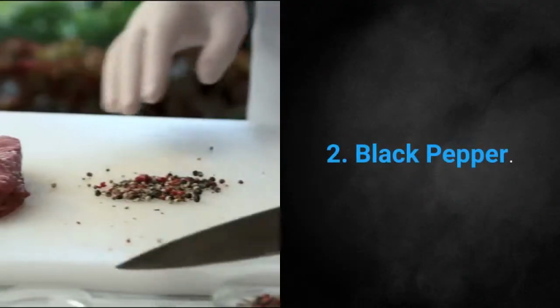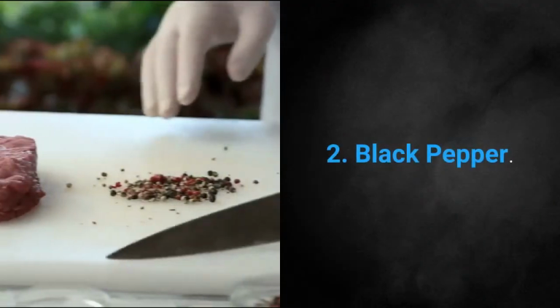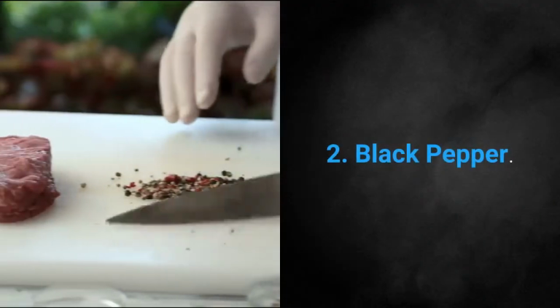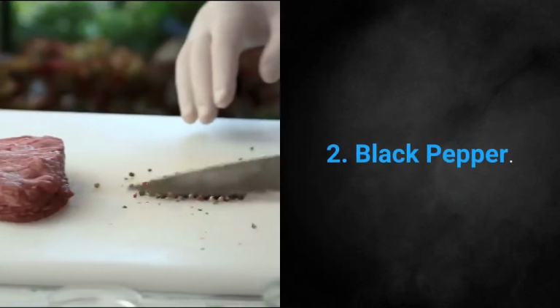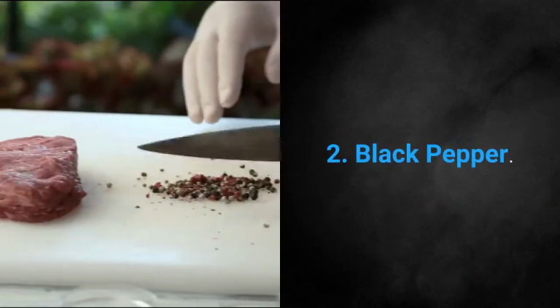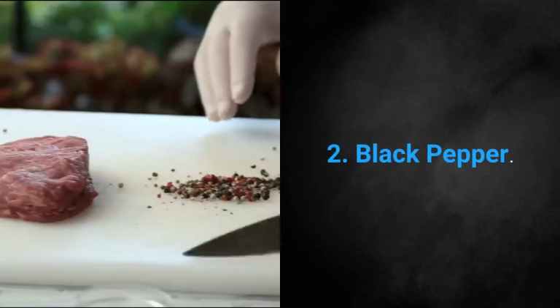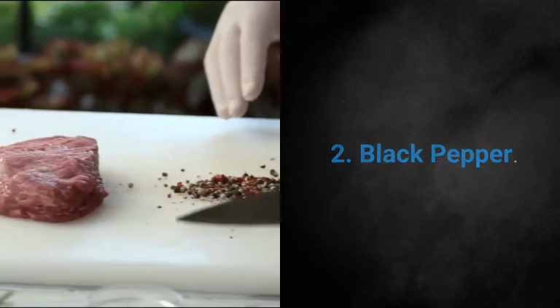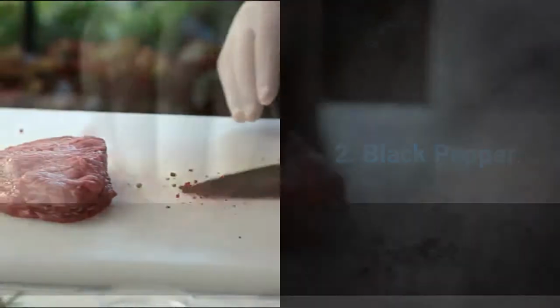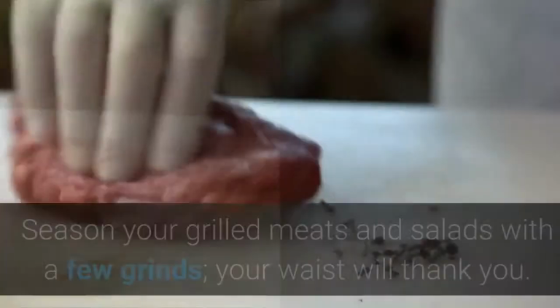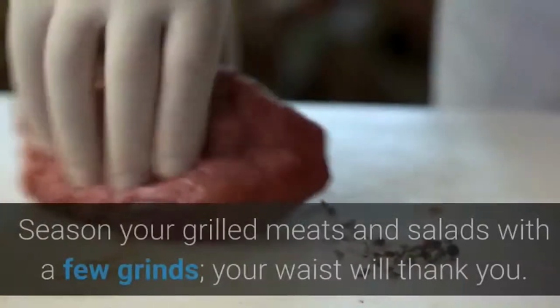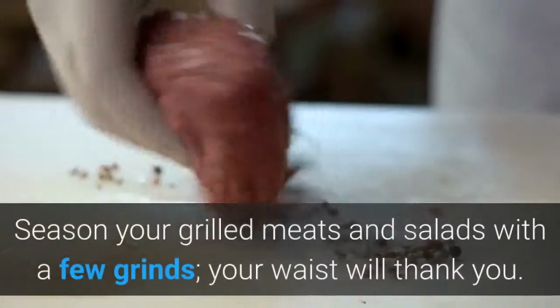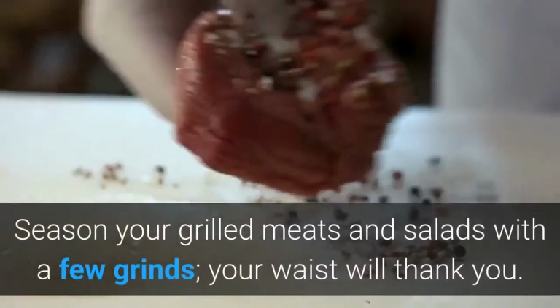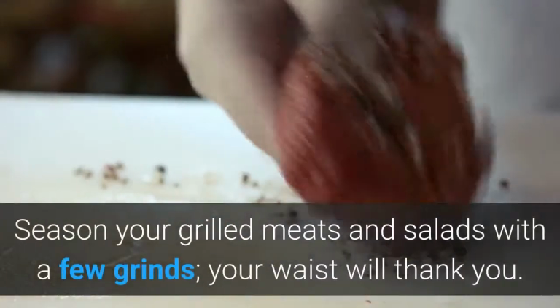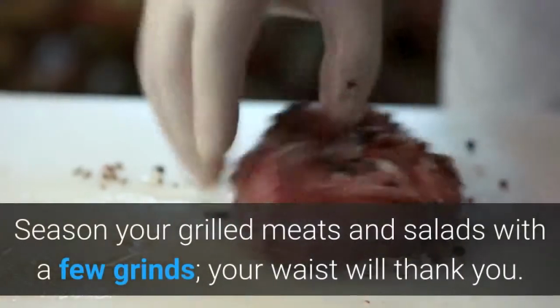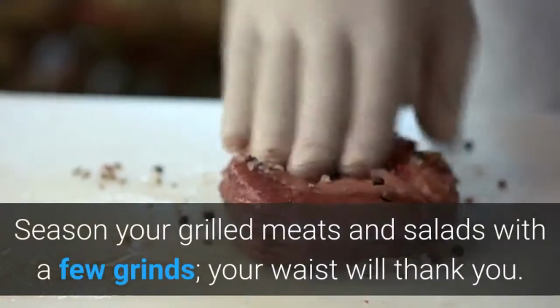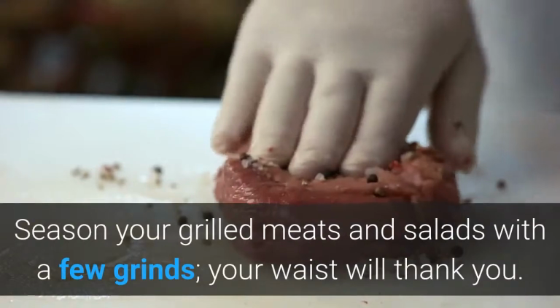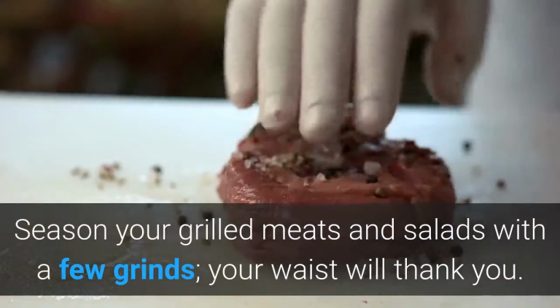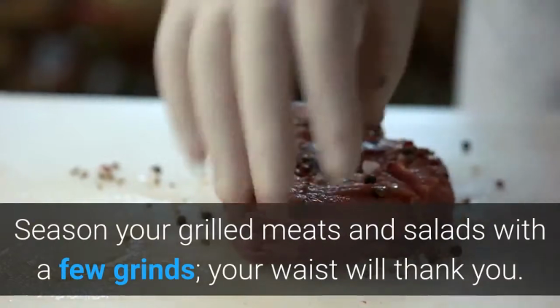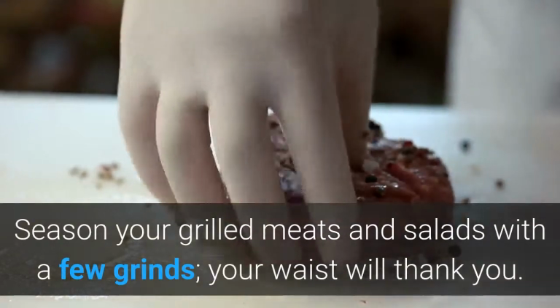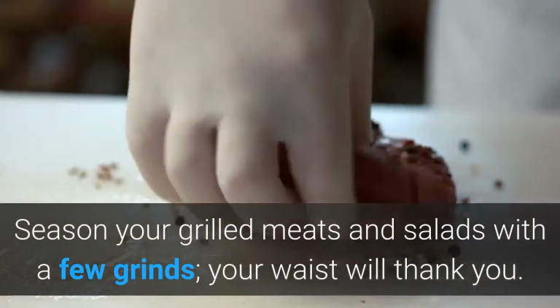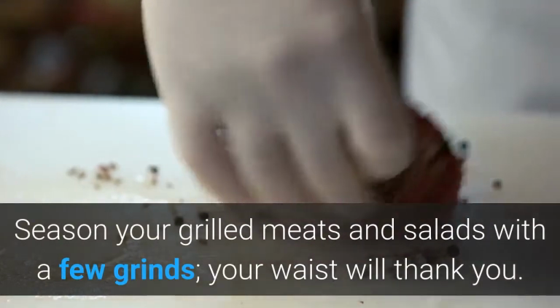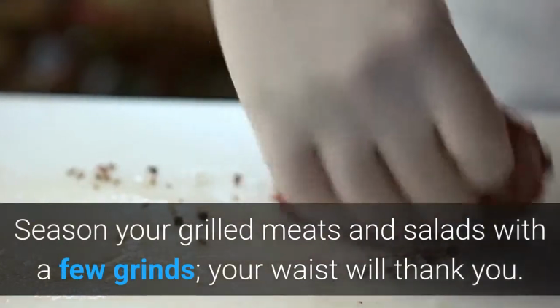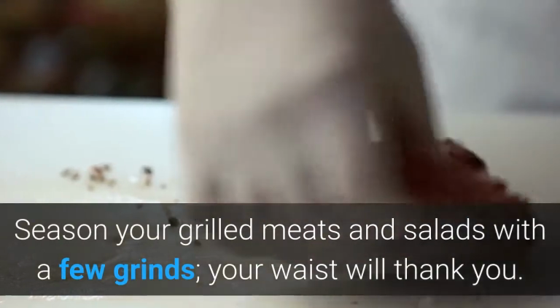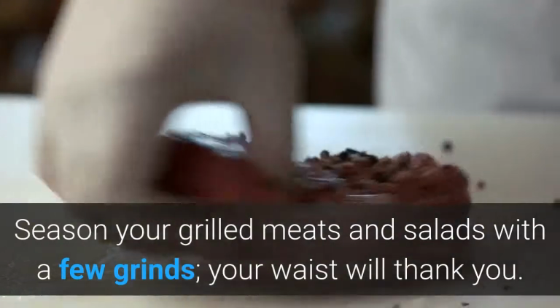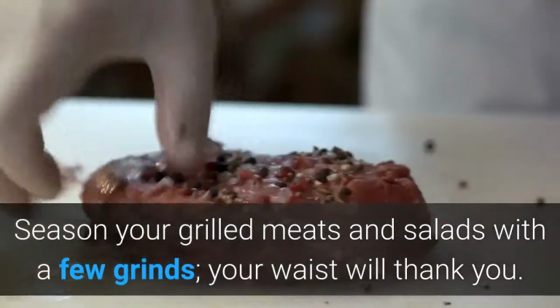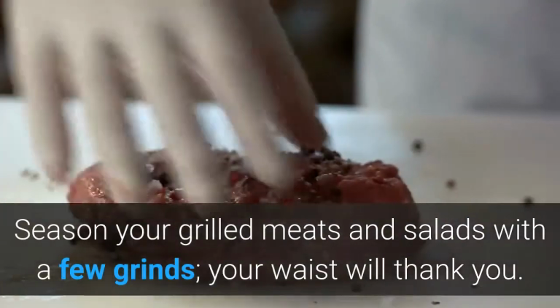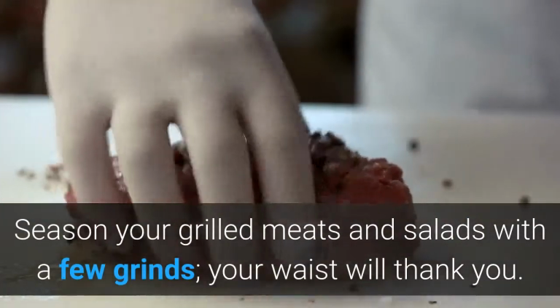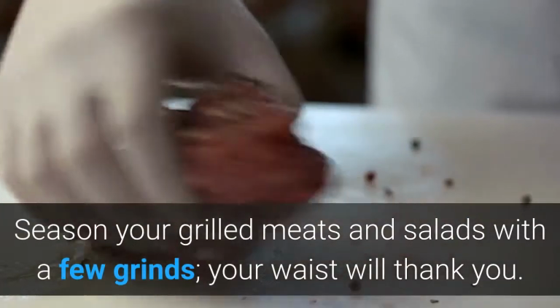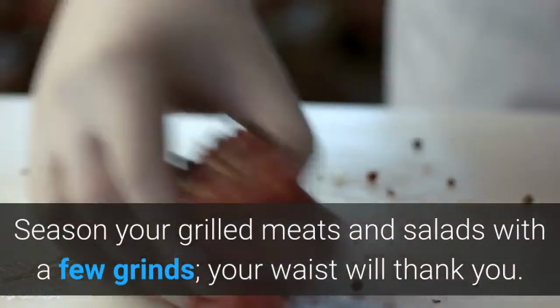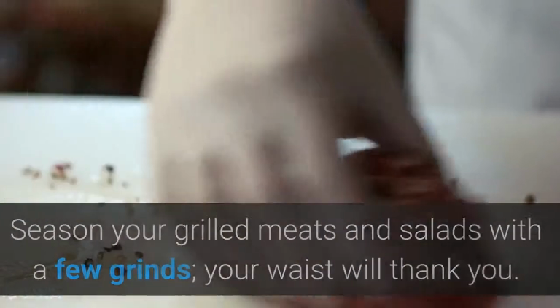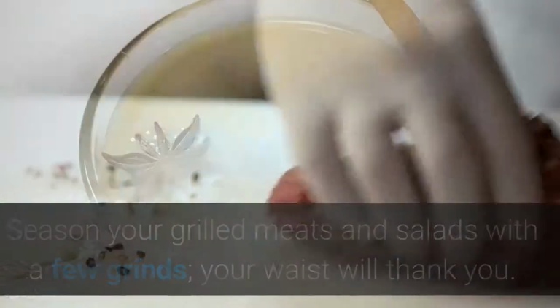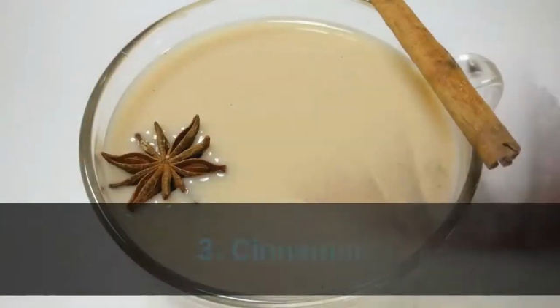2. Black Pepper. Season your grilled meats and salads with a few grinds — your waist will thank you.